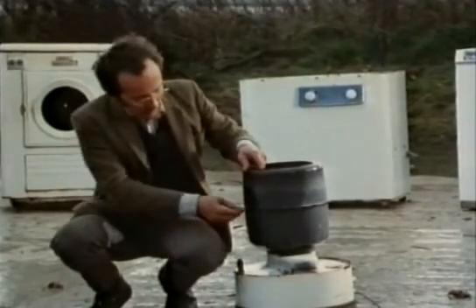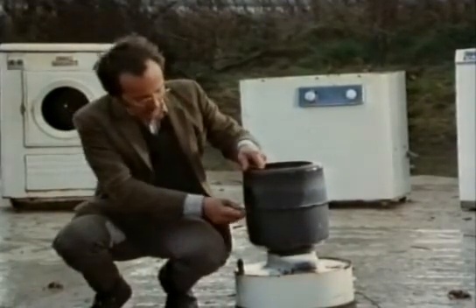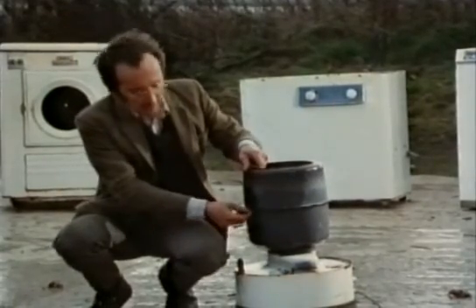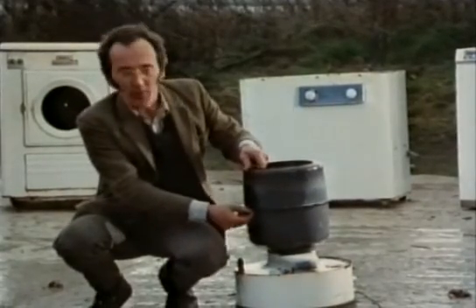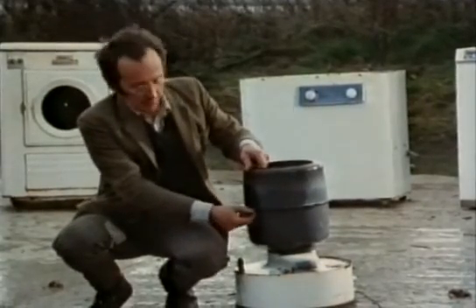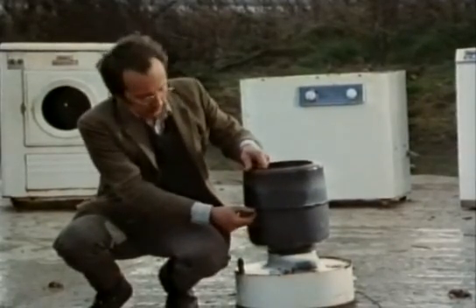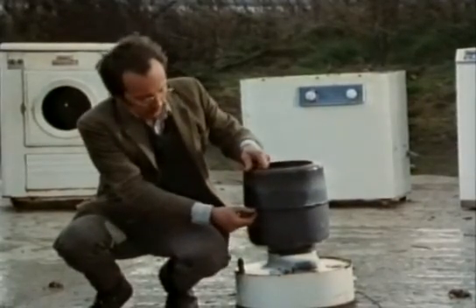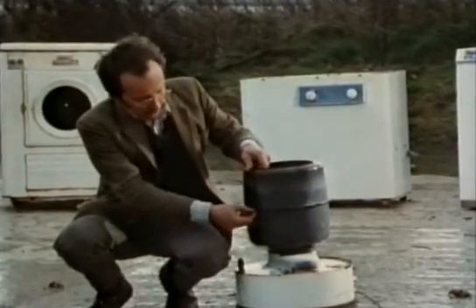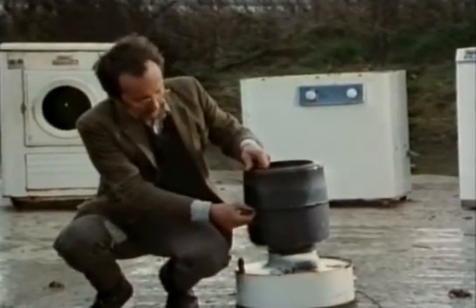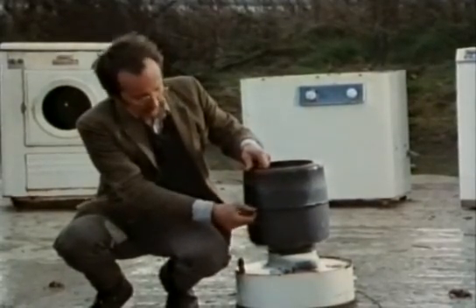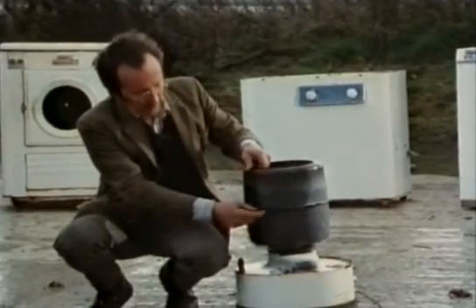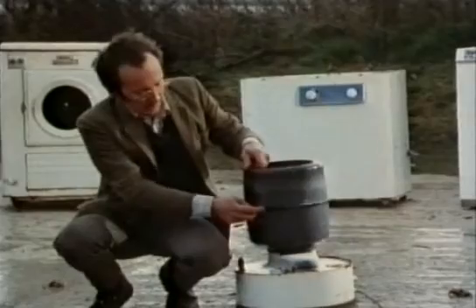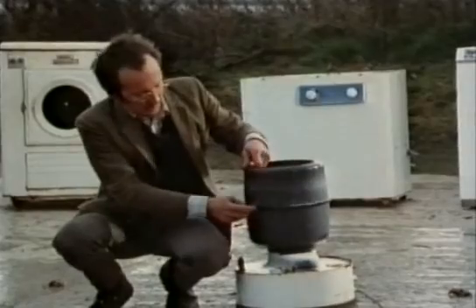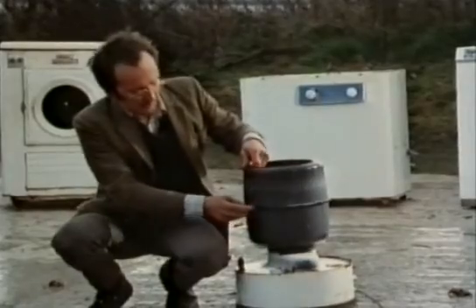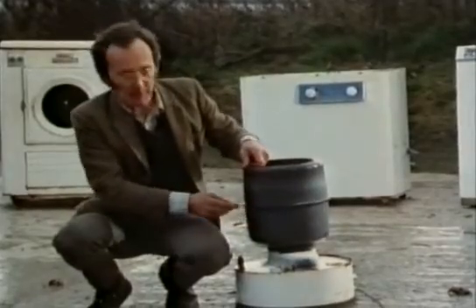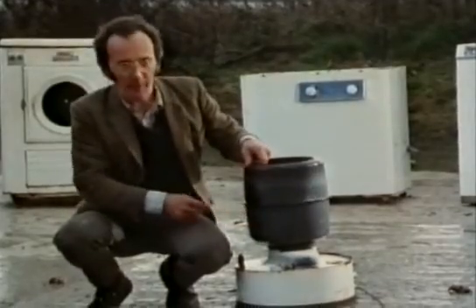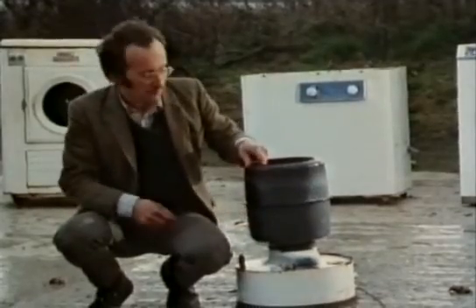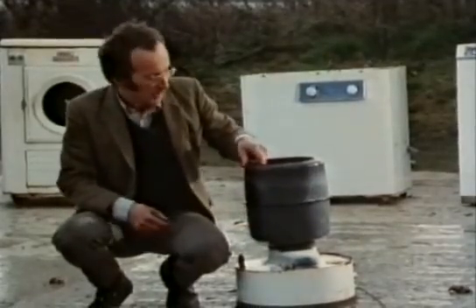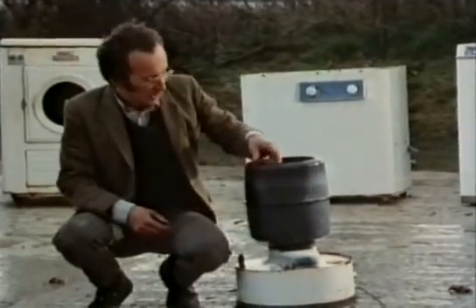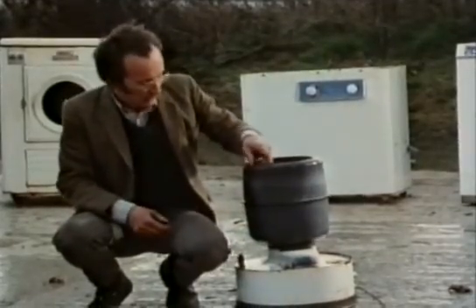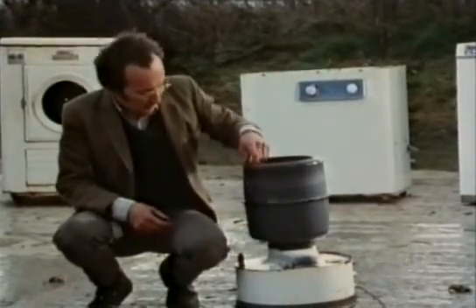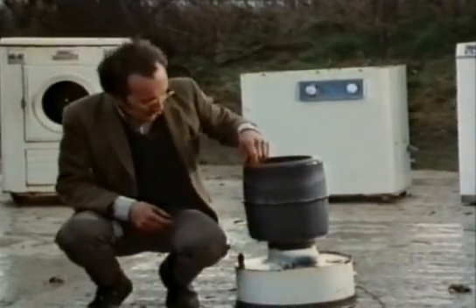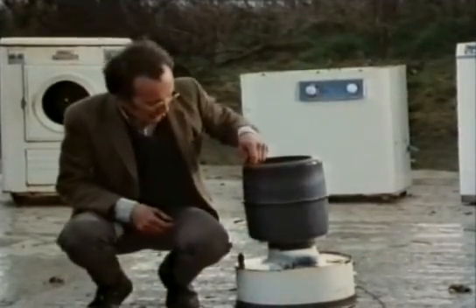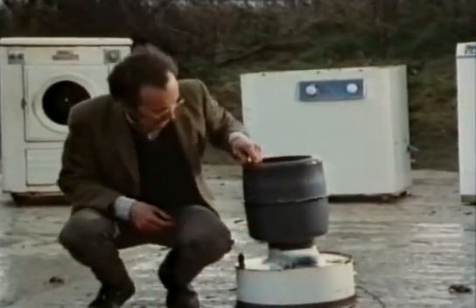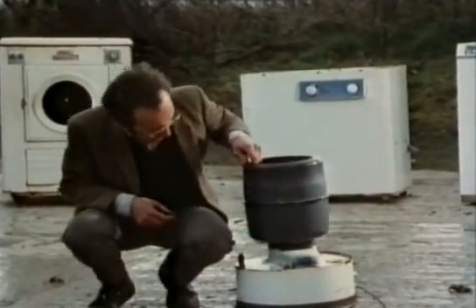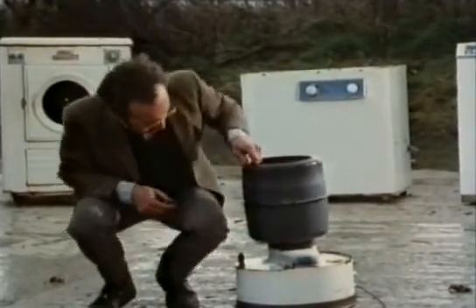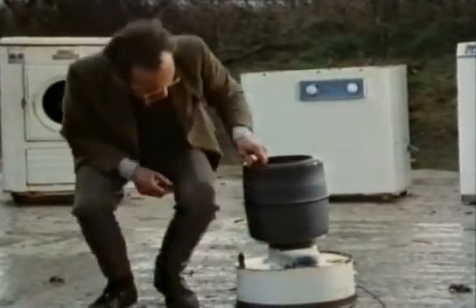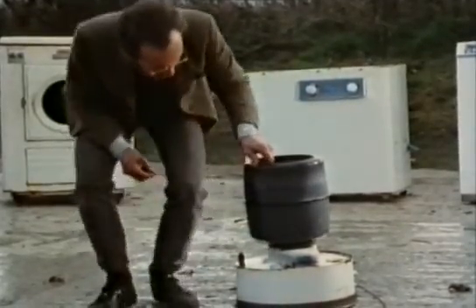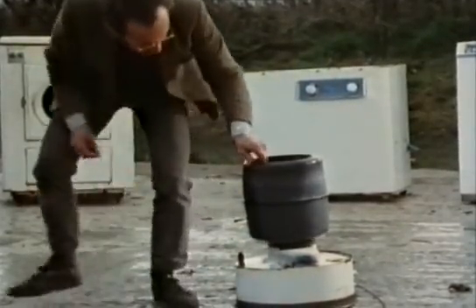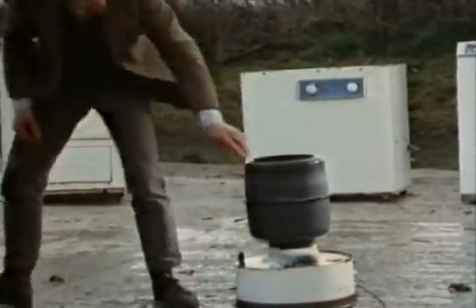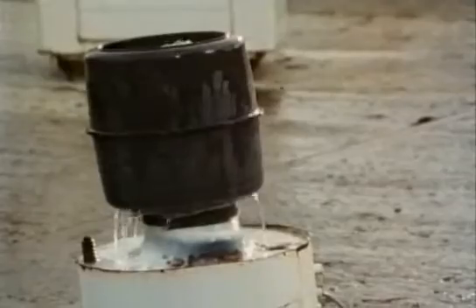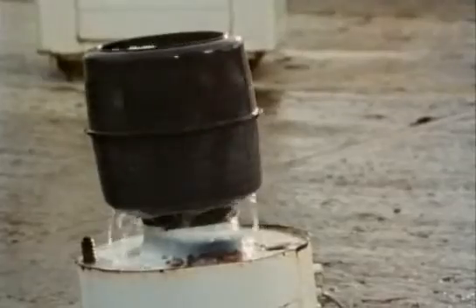In this sort, the water comes out of these slits in the middle. Well, if I get out of the way, I'll switch it on.